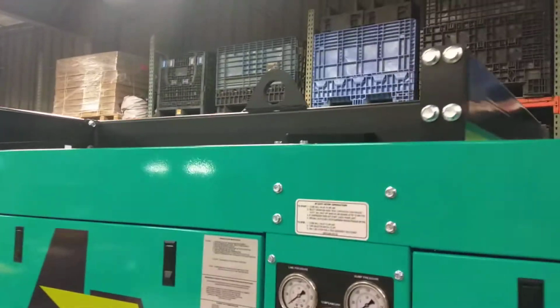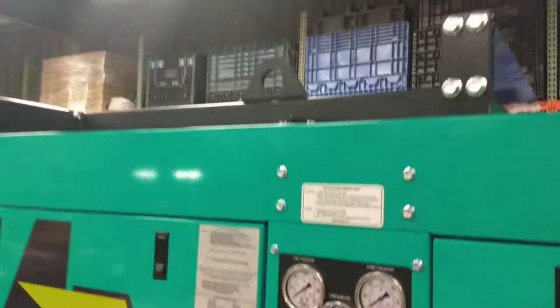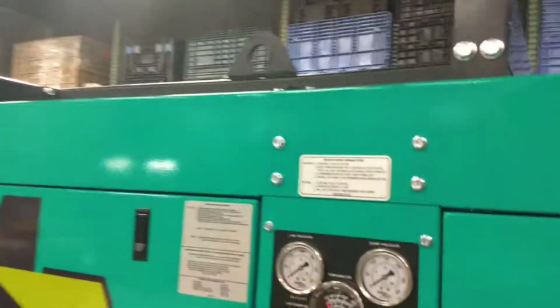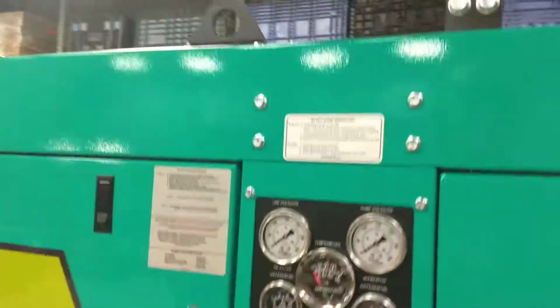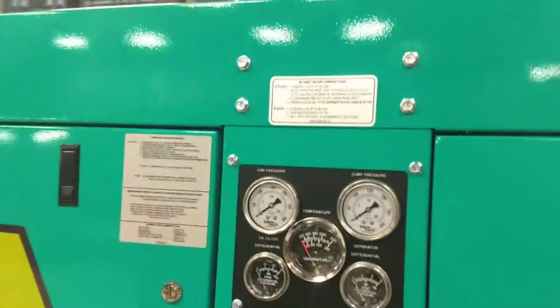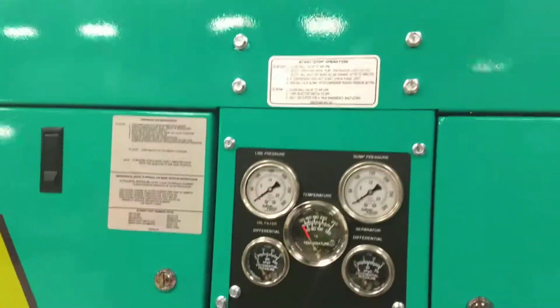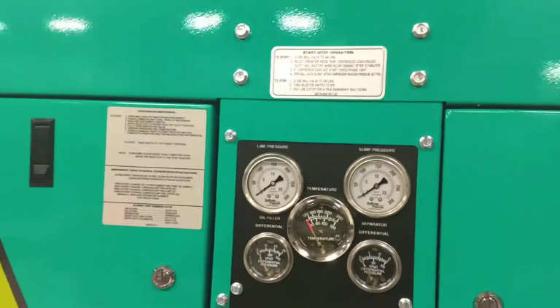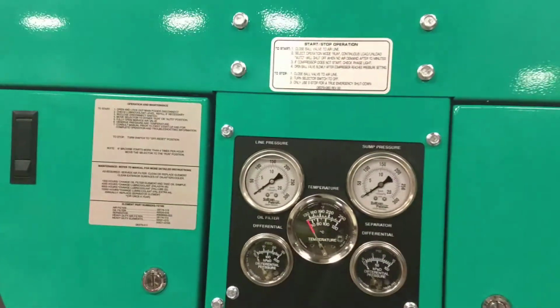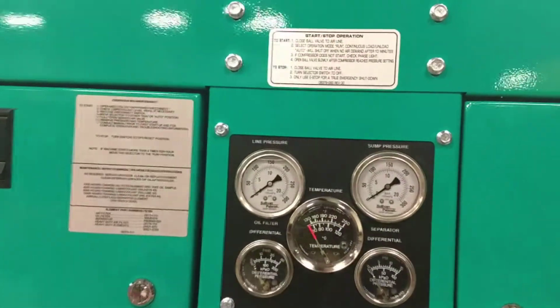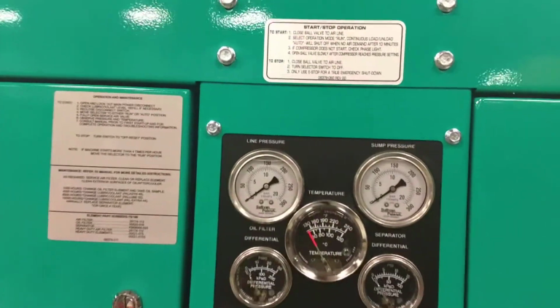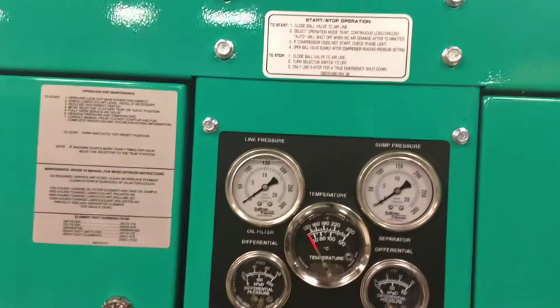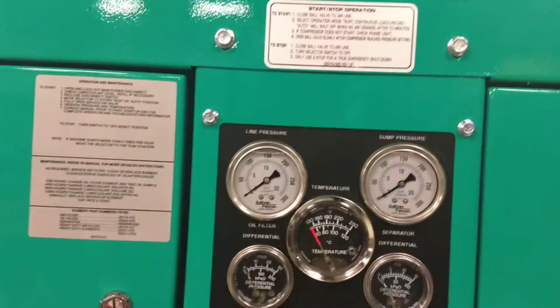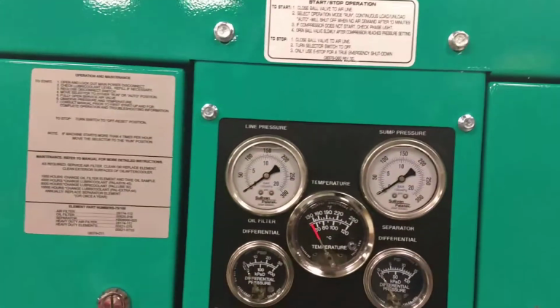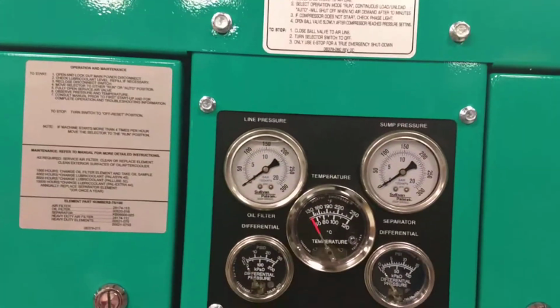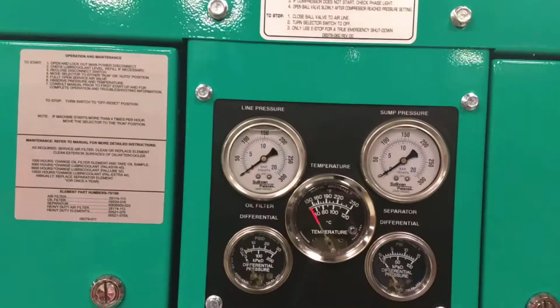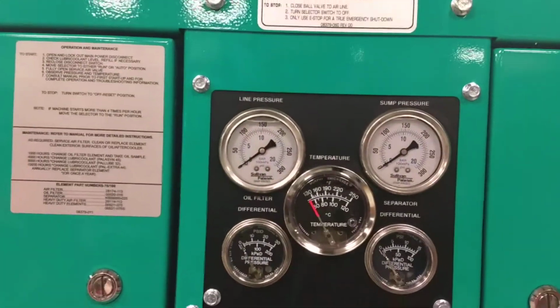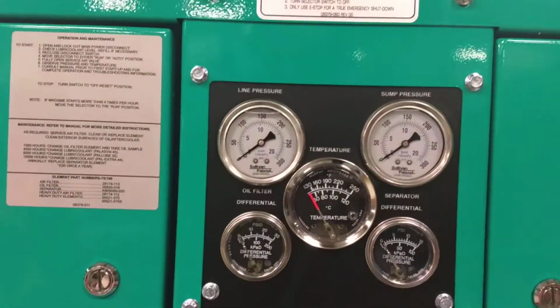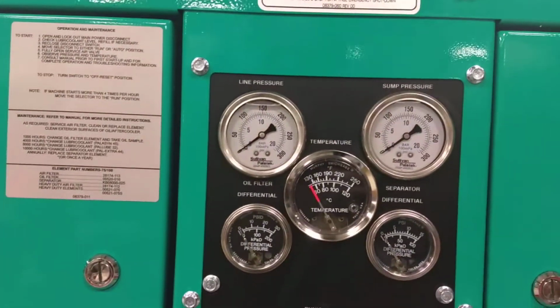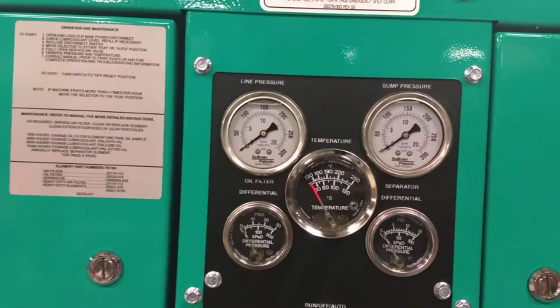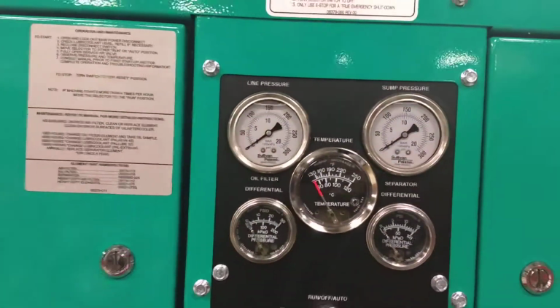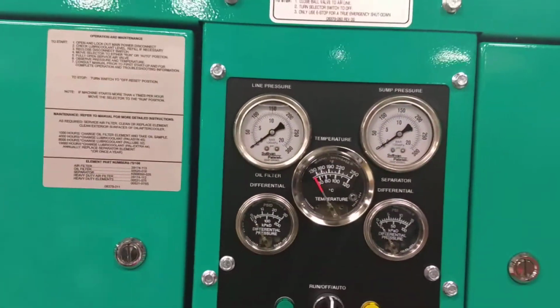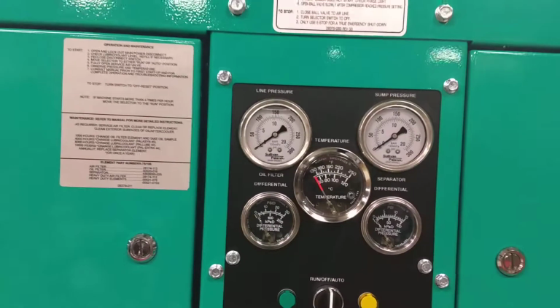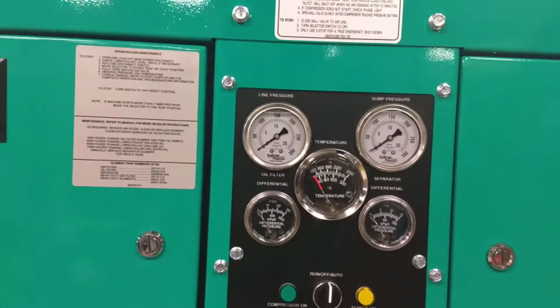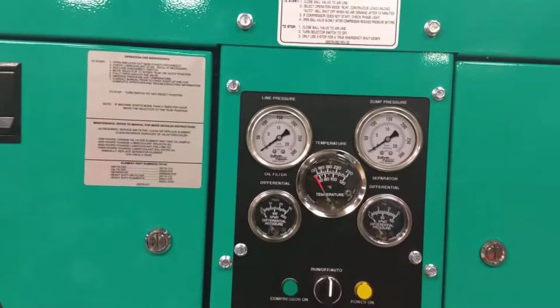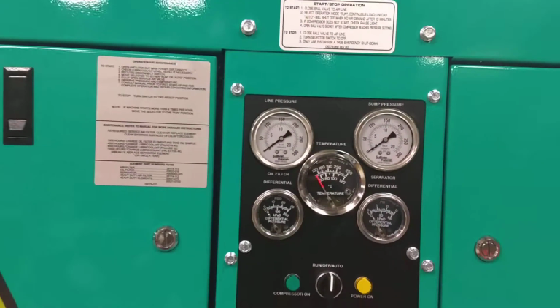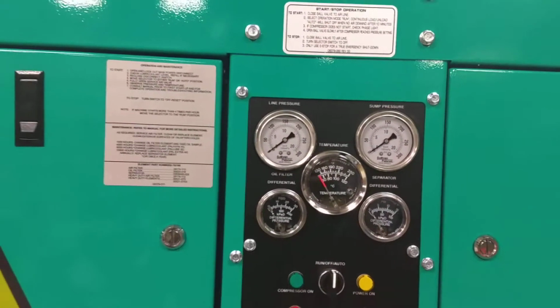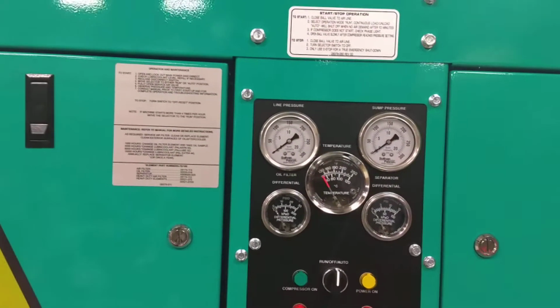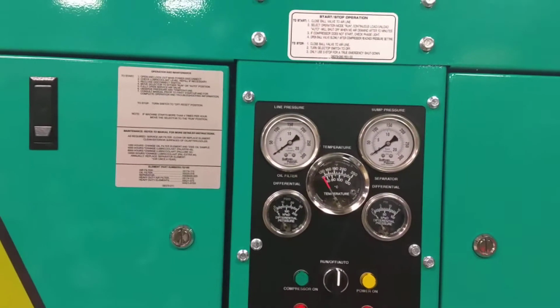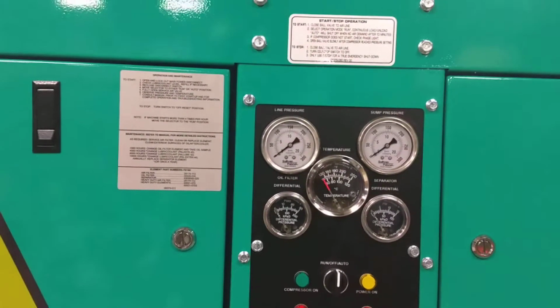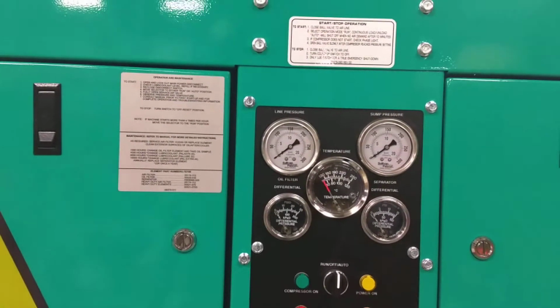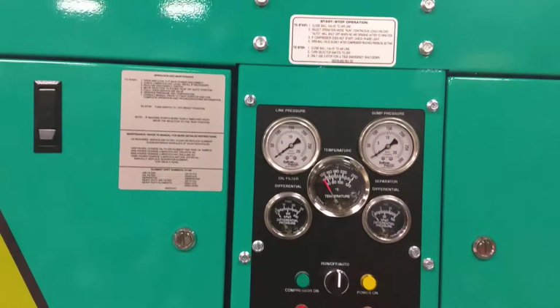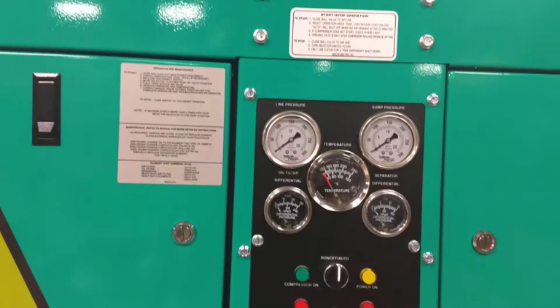It shows your line pressure, your sump pressure, temperature, and oil filter and separator differential.